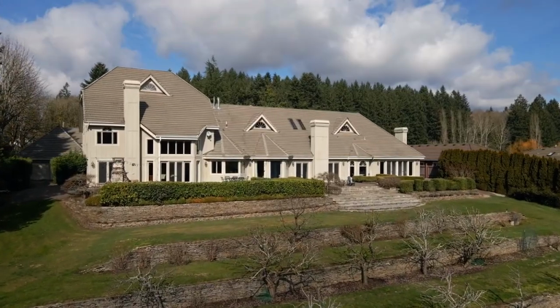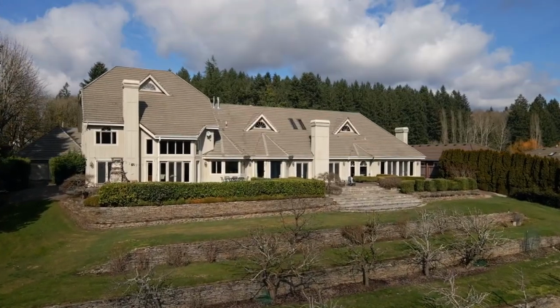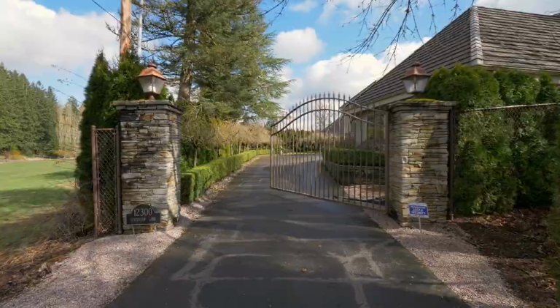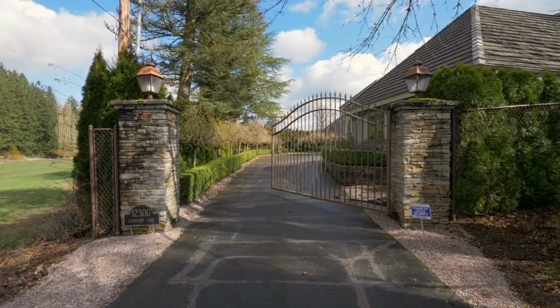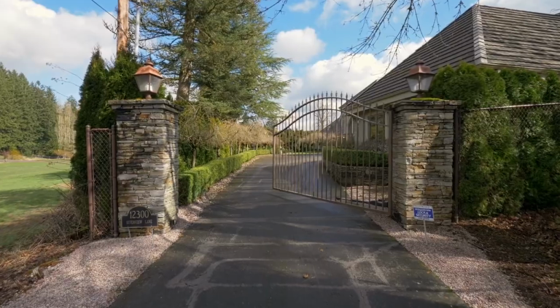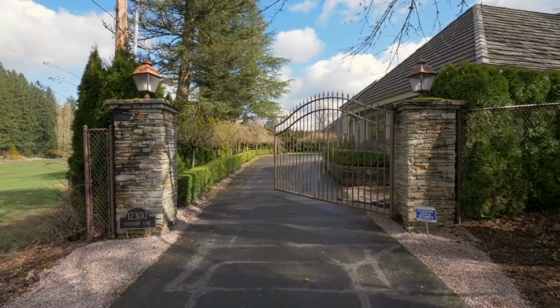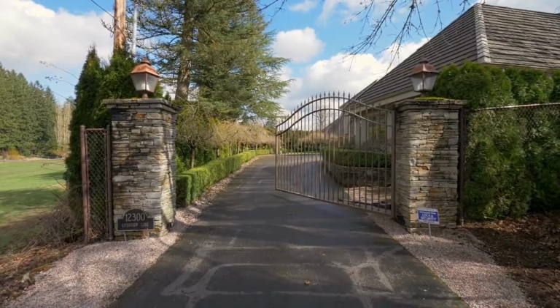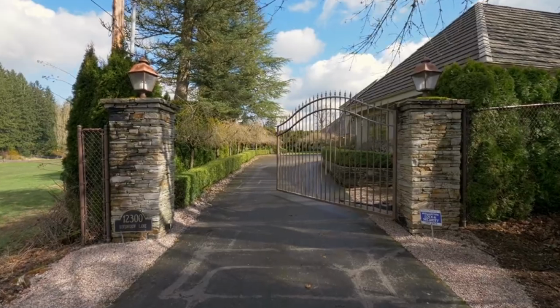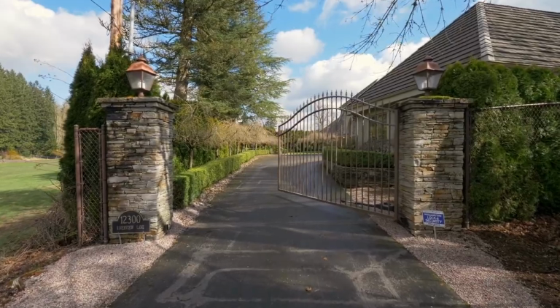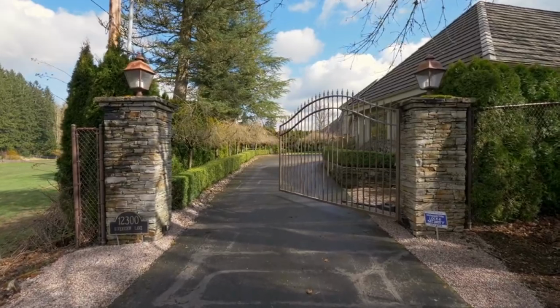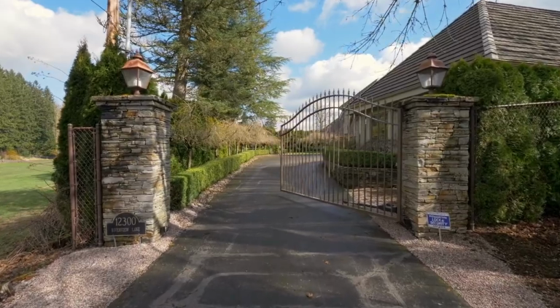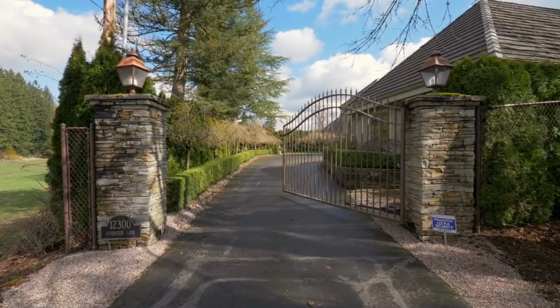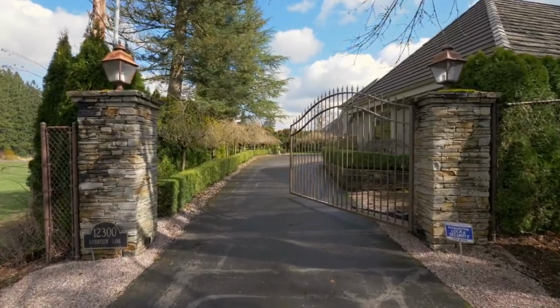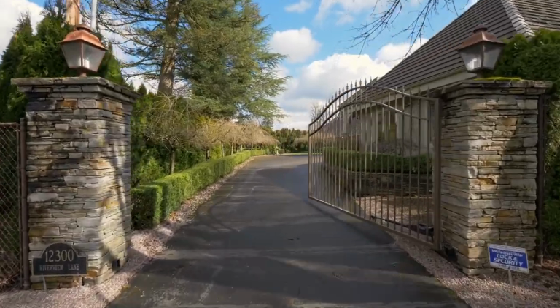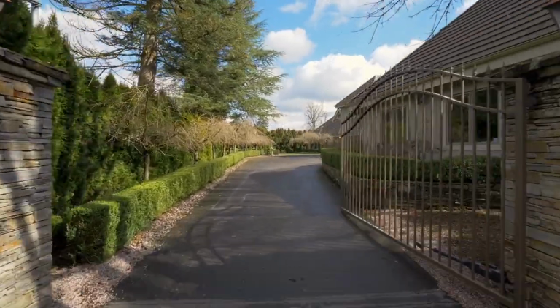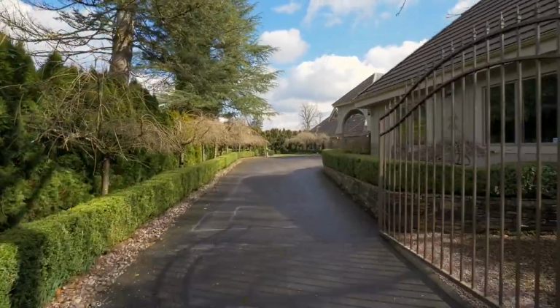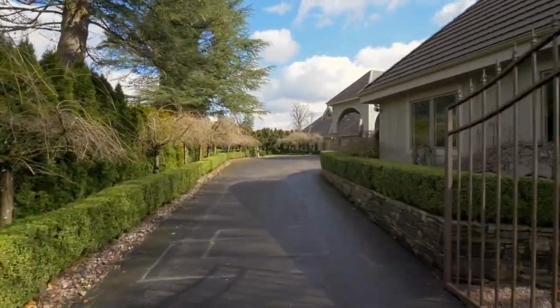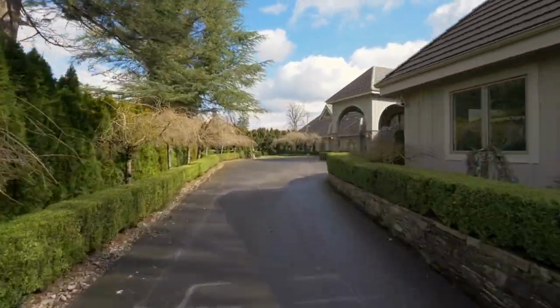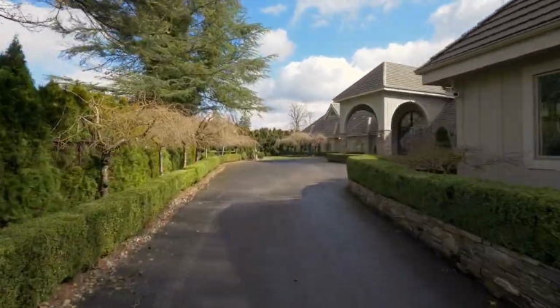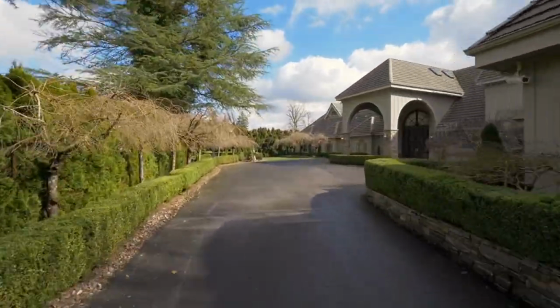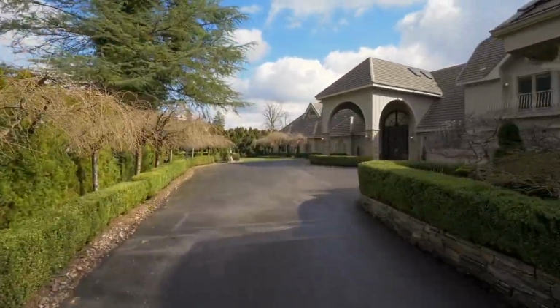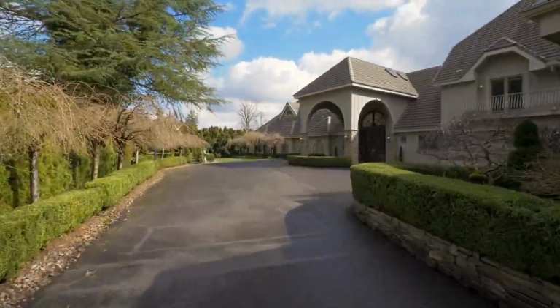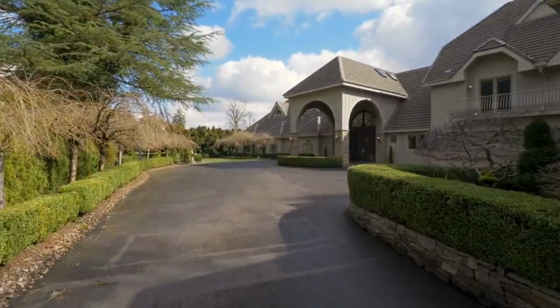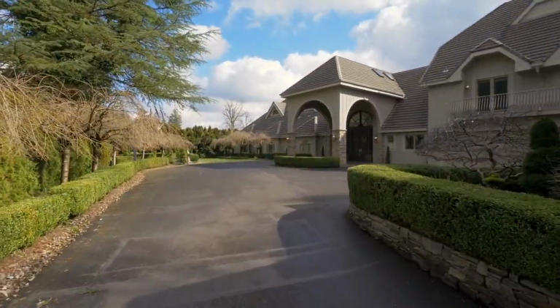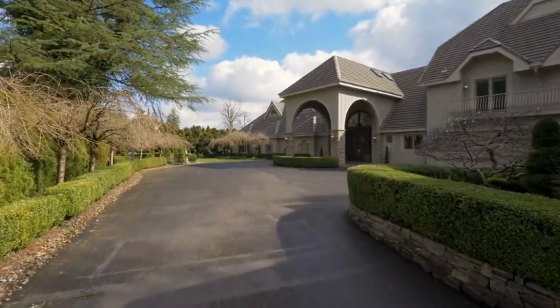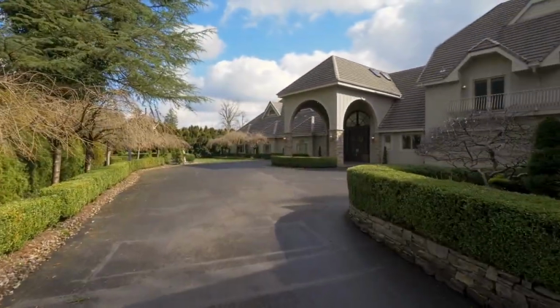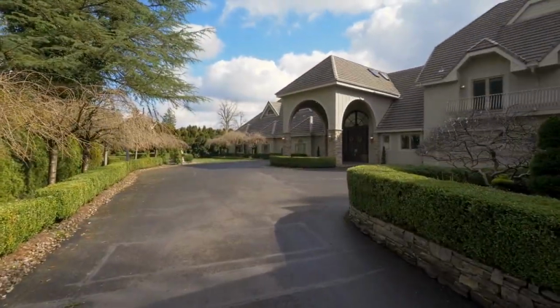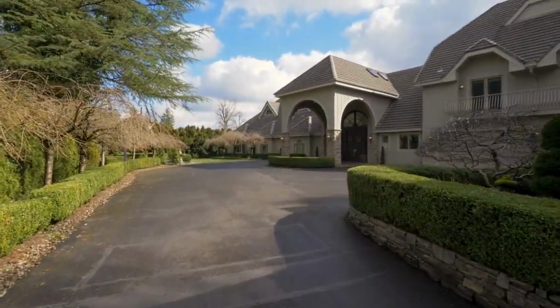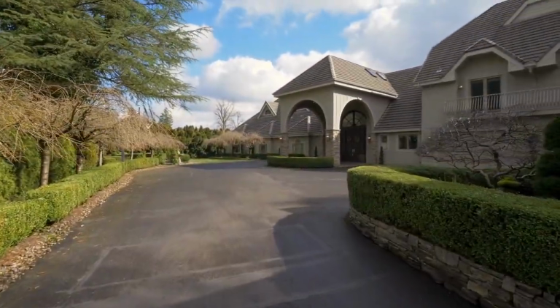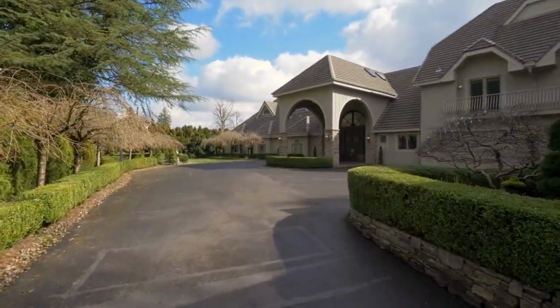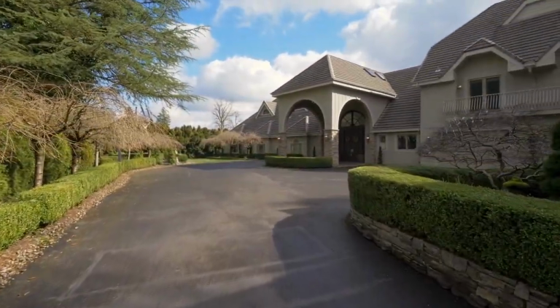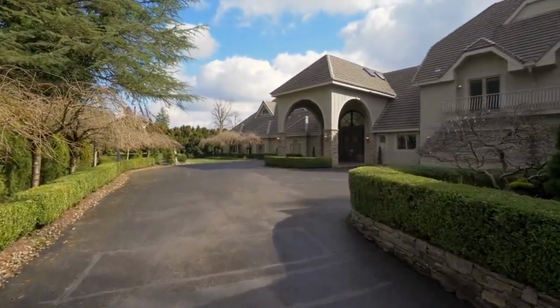The gated entry welcomes you home, leading to the dramatic Port Cochere.